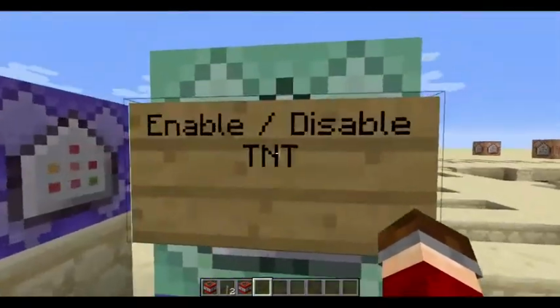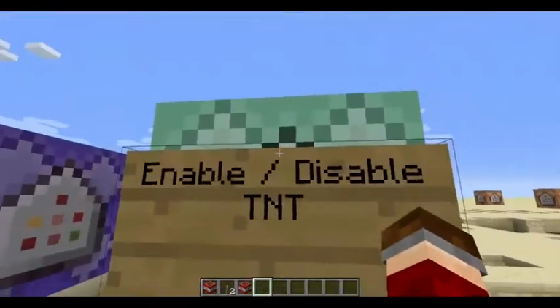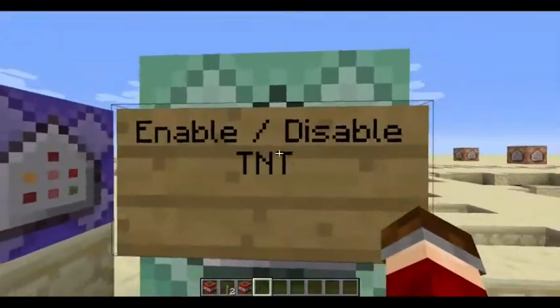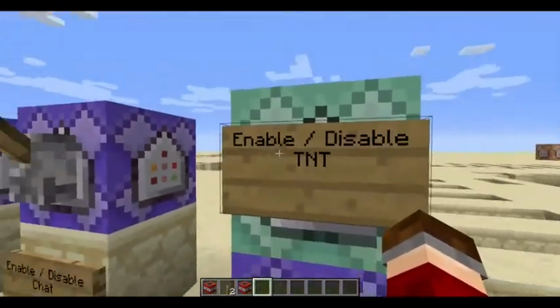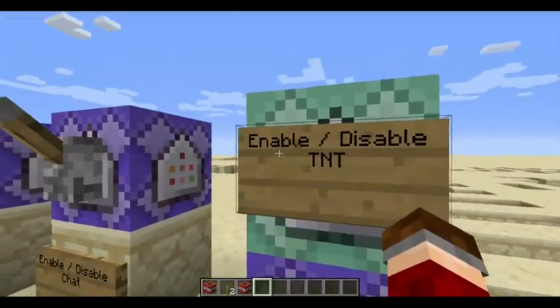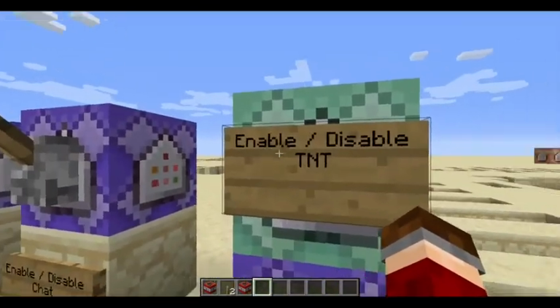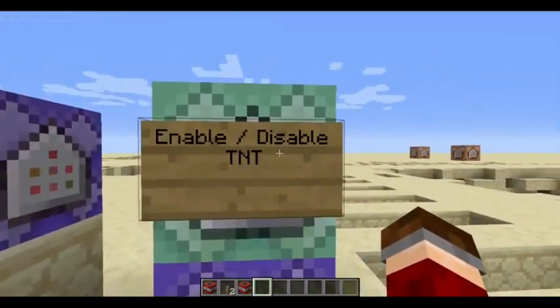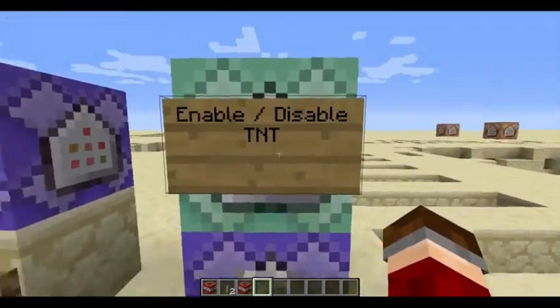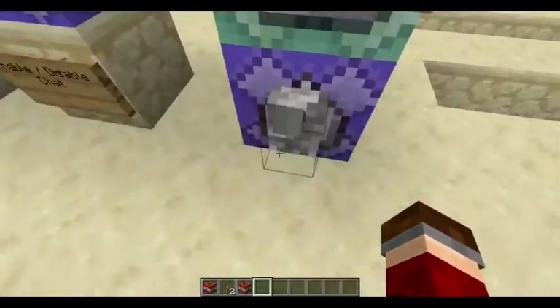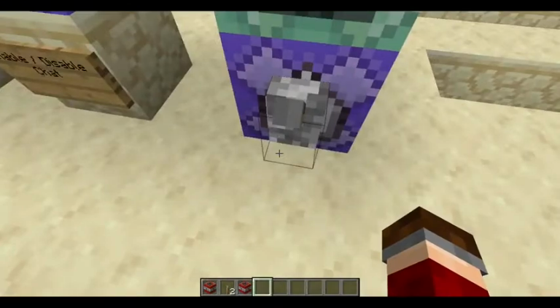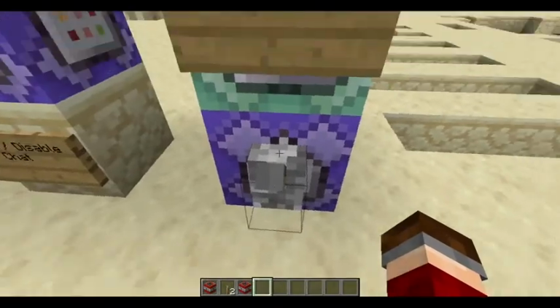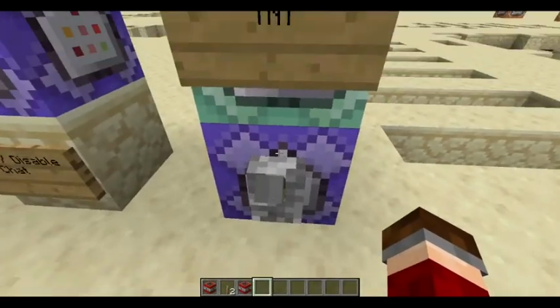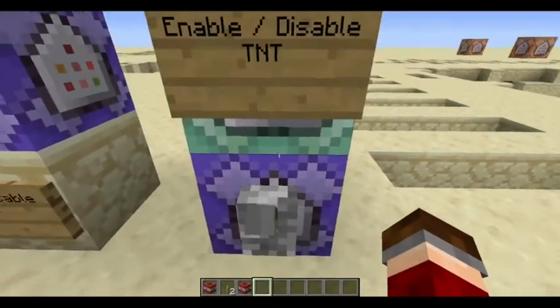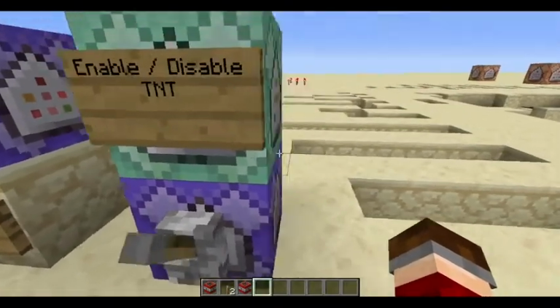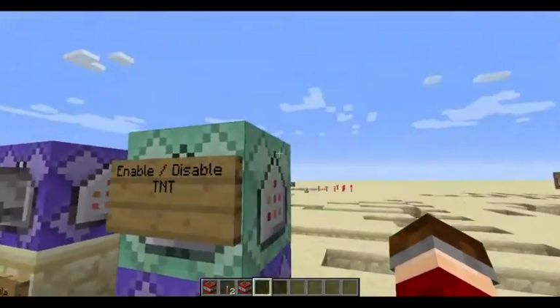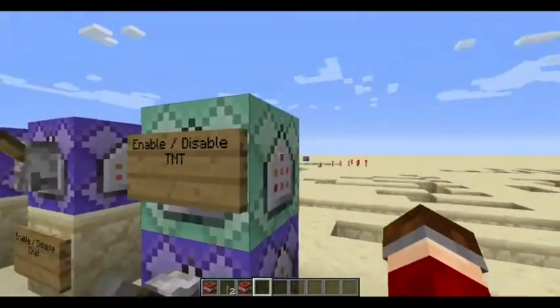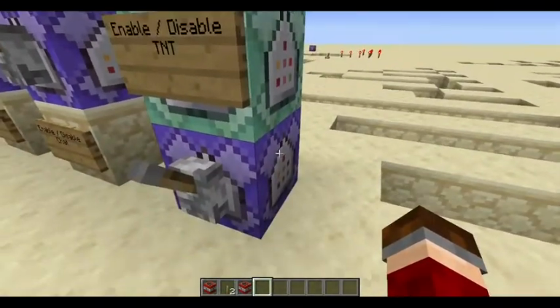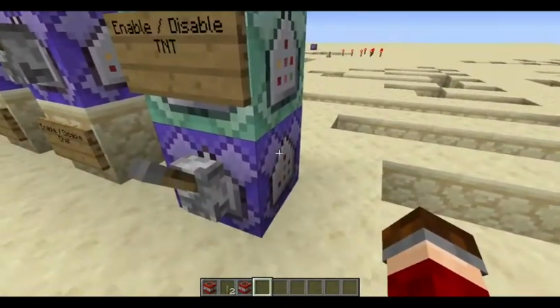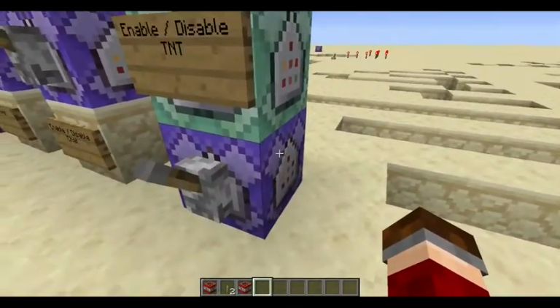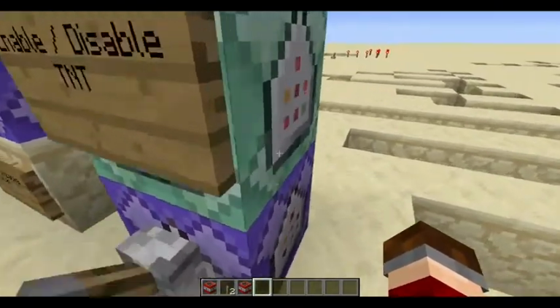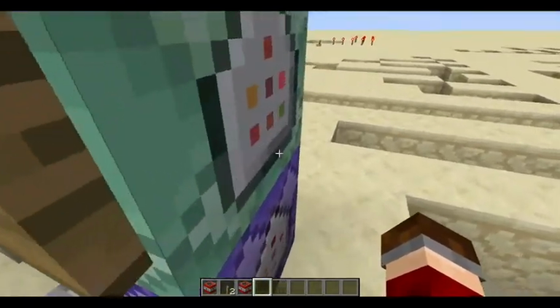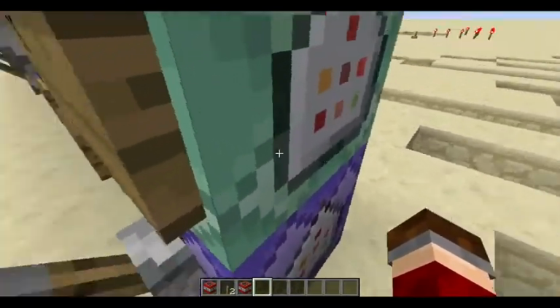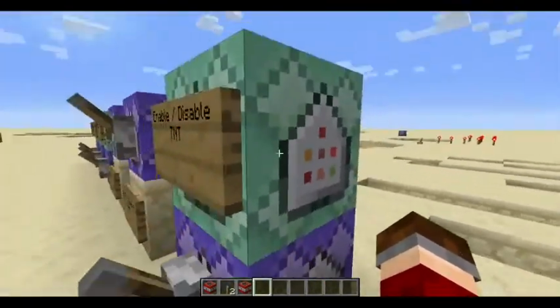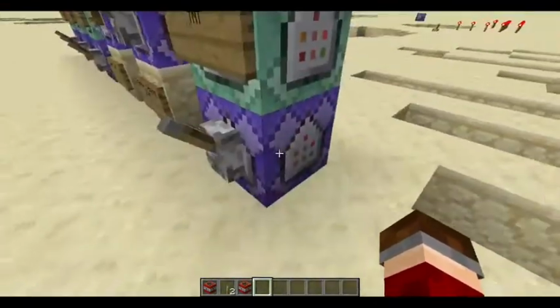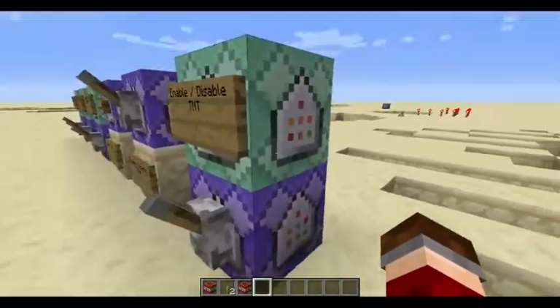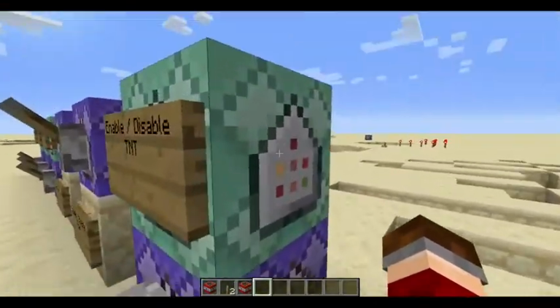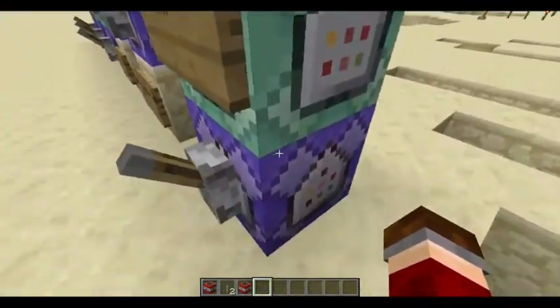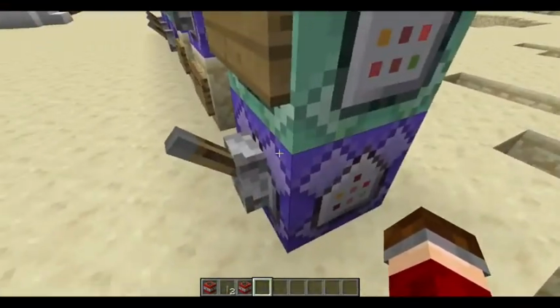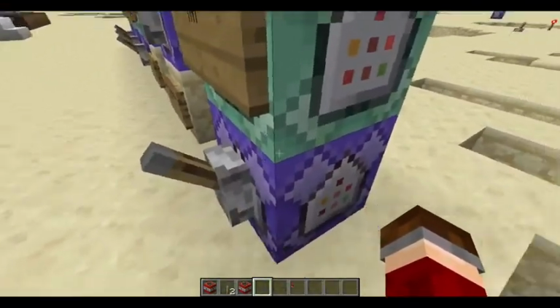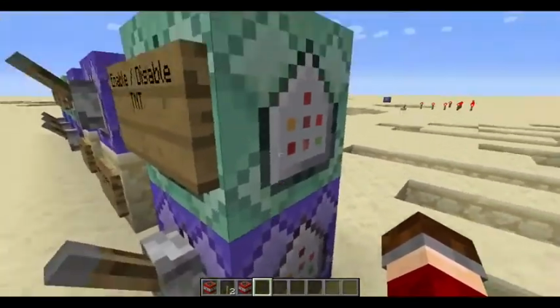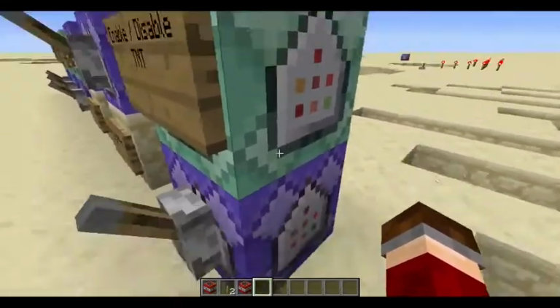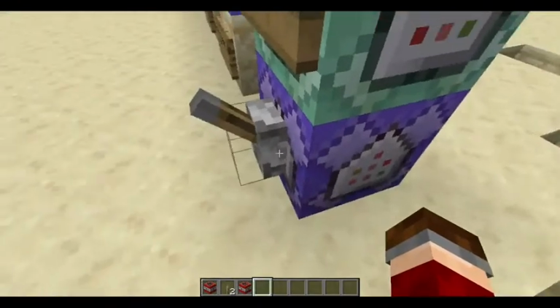This time I wanted to disable TNT on my world, so I built these two command blocks. Their tutorial will be in the description along with the command.